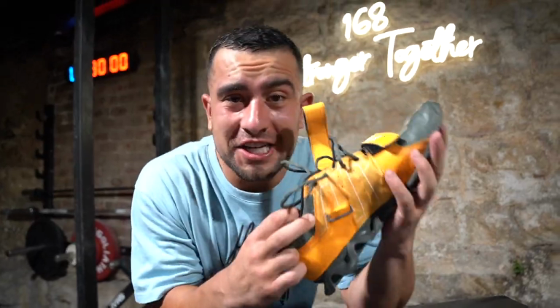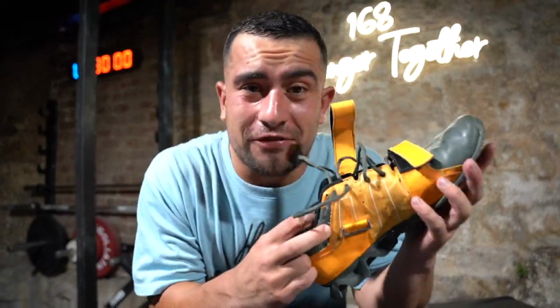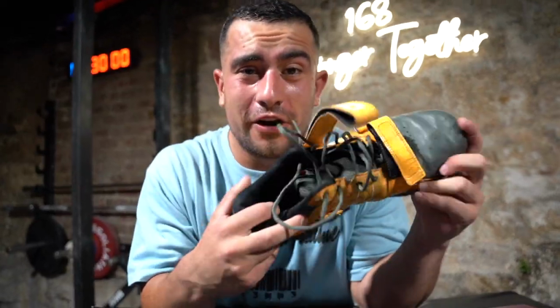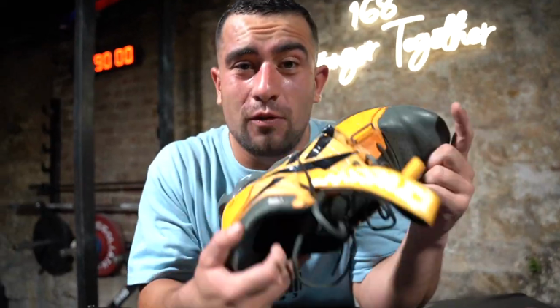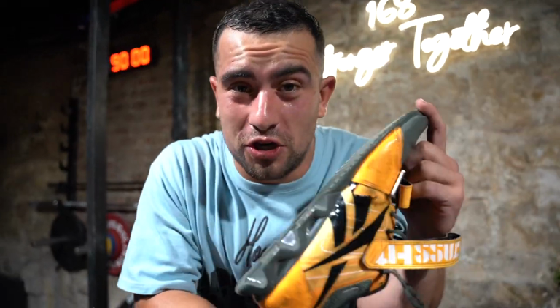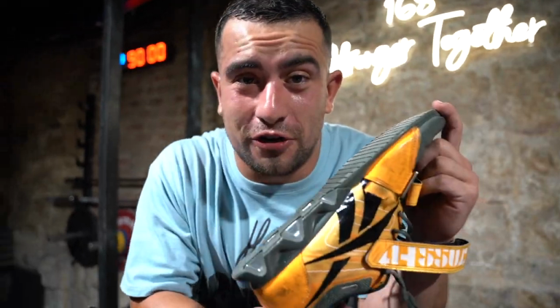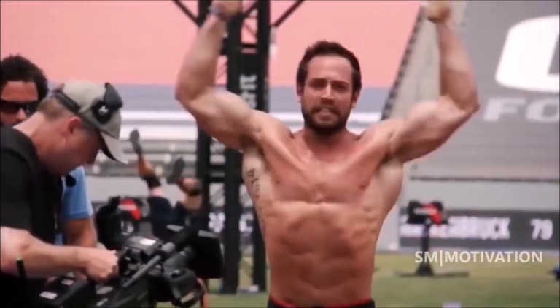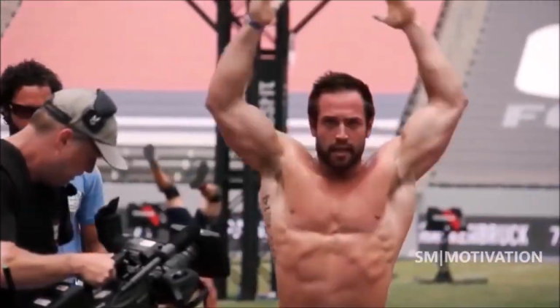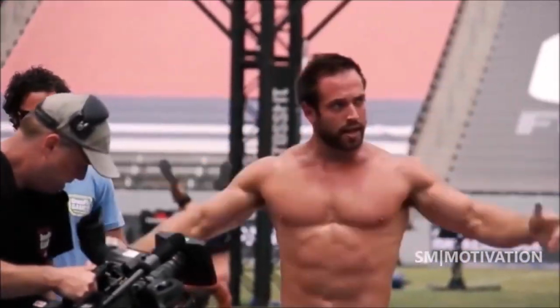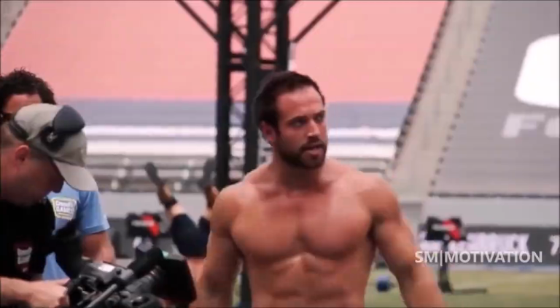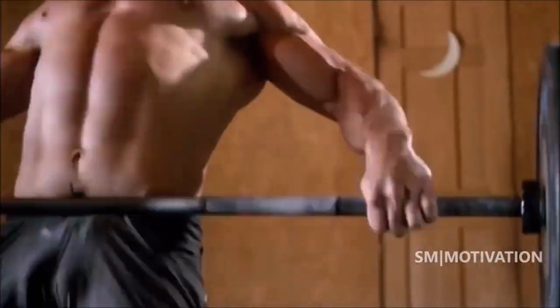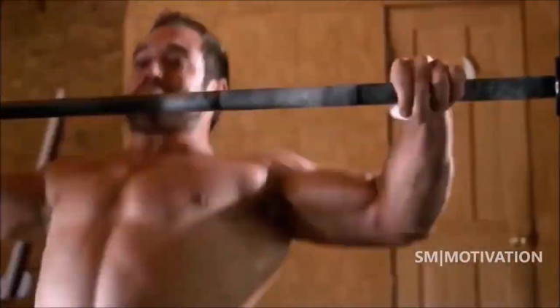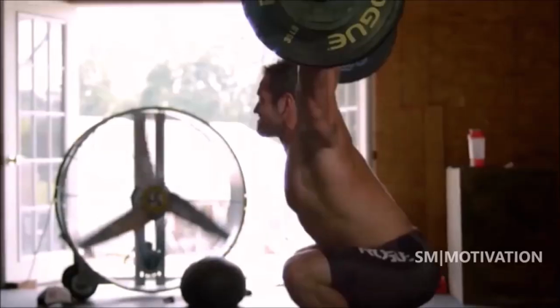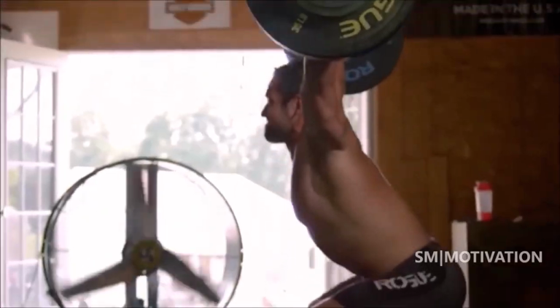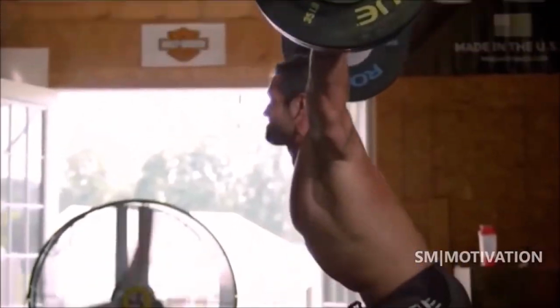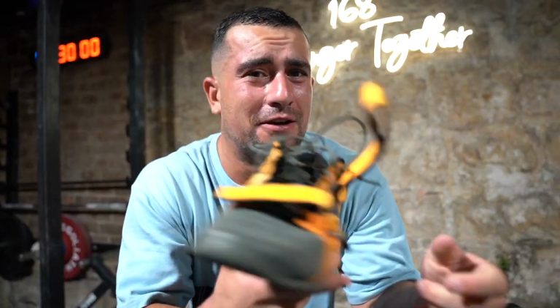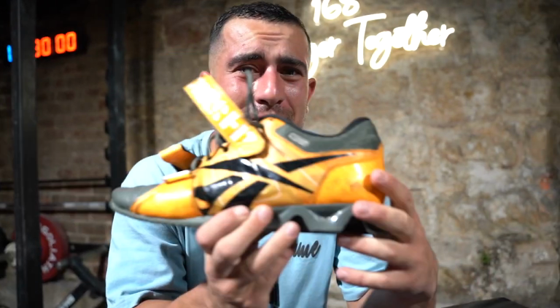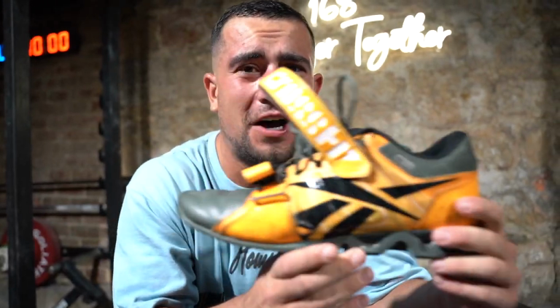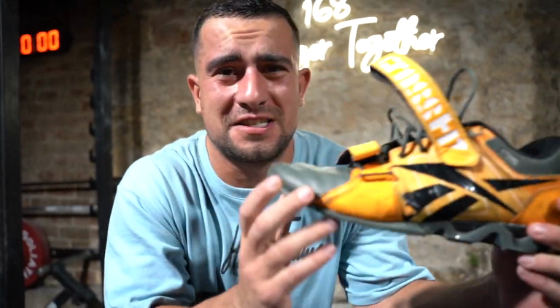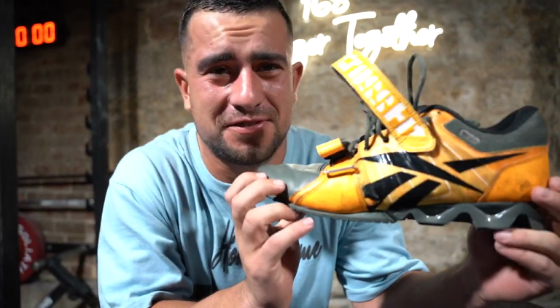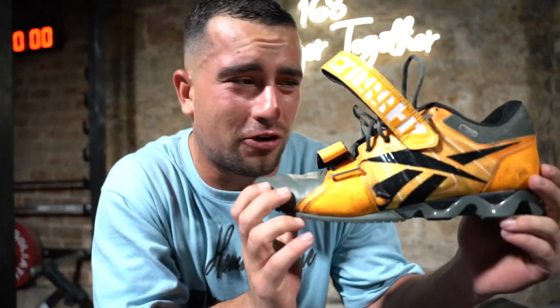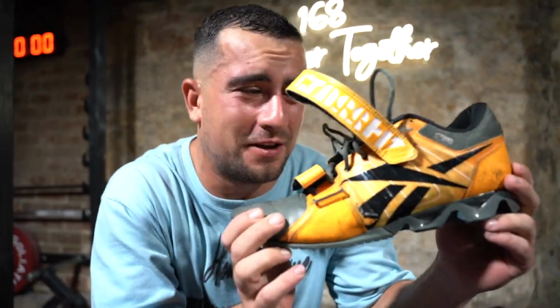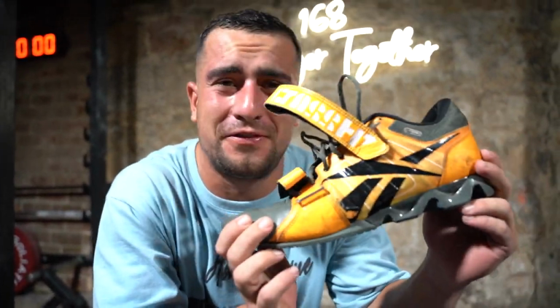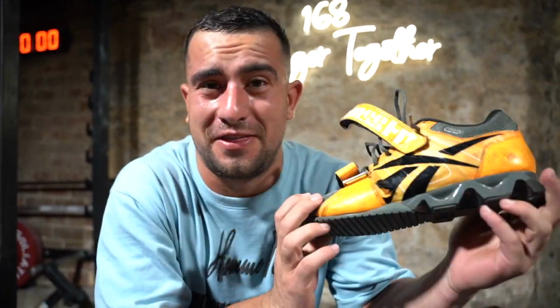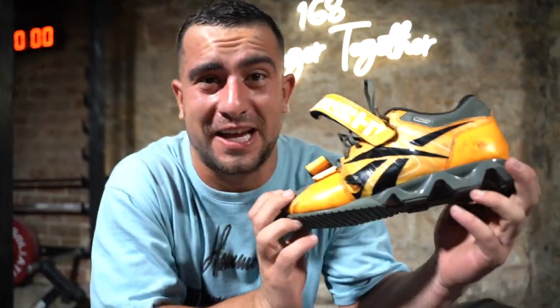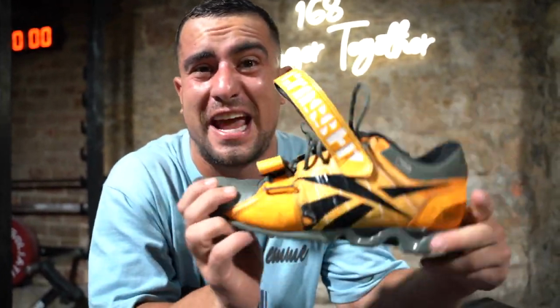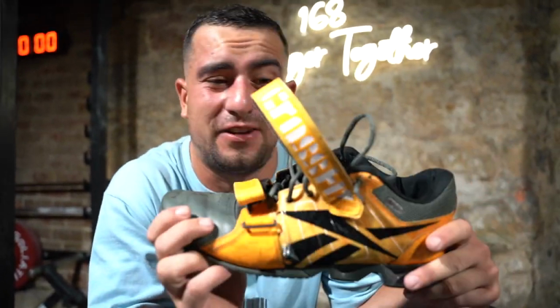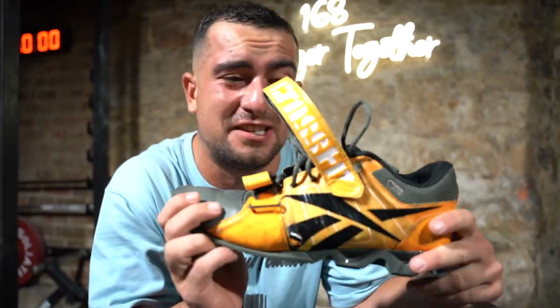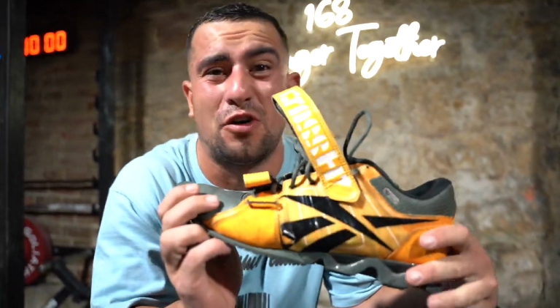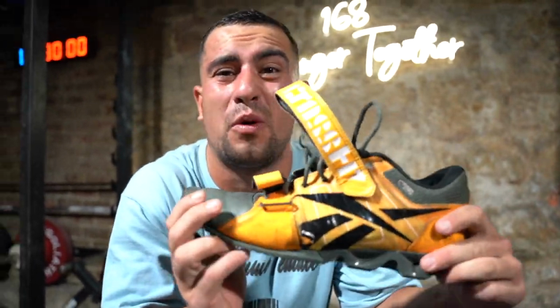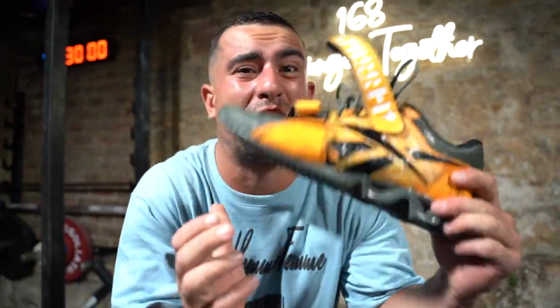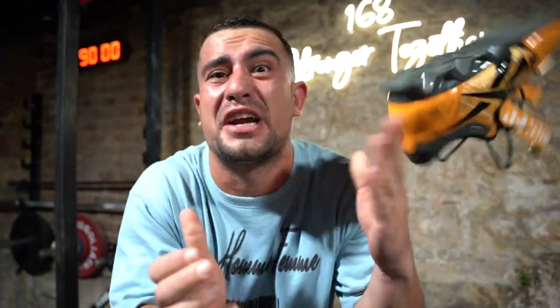Rich Froning was your hero growing up and you watched the Fittest, Strongest, Fitter thing on Netflix and thought, I want to be like Rich.